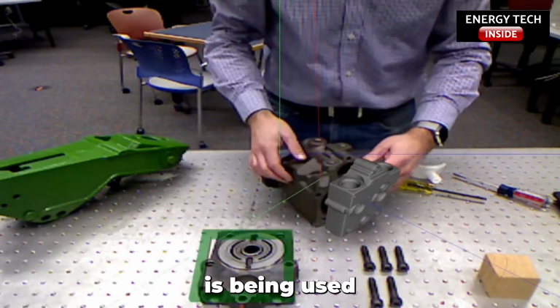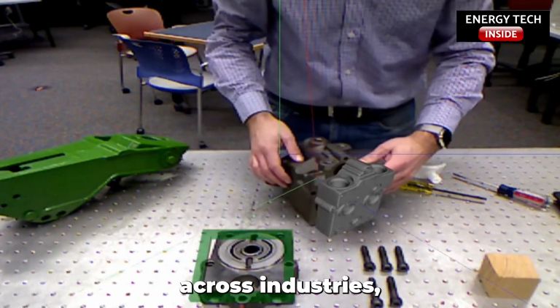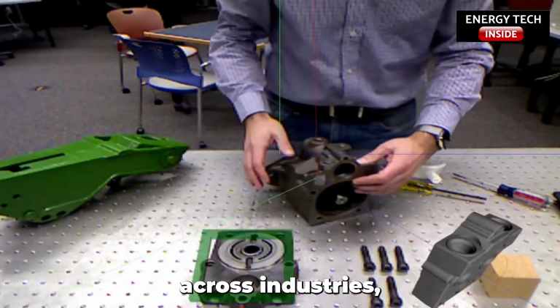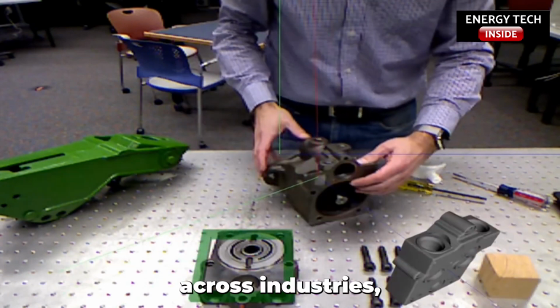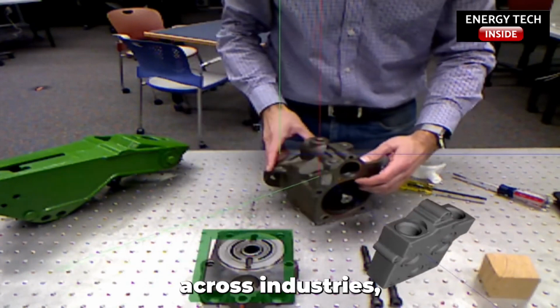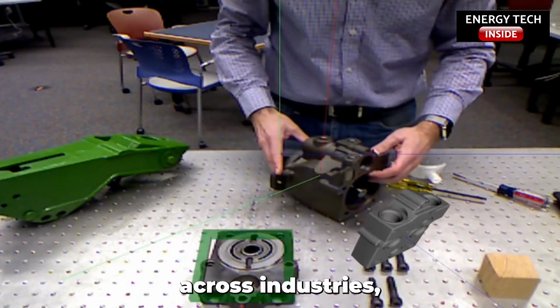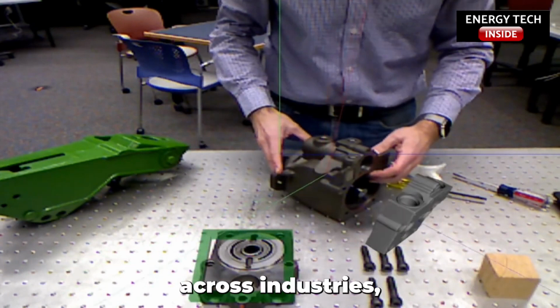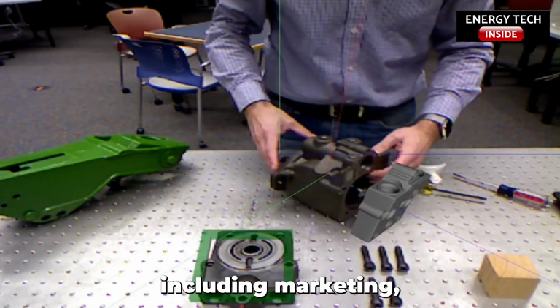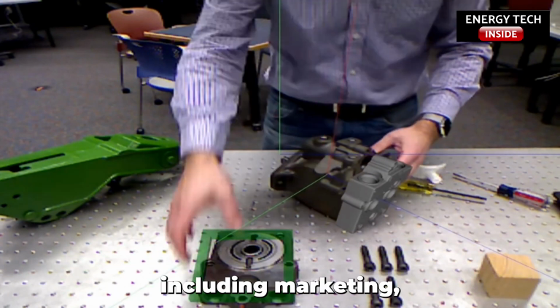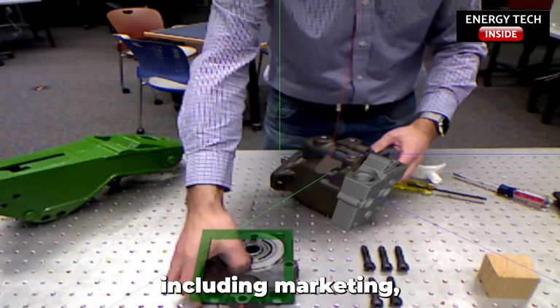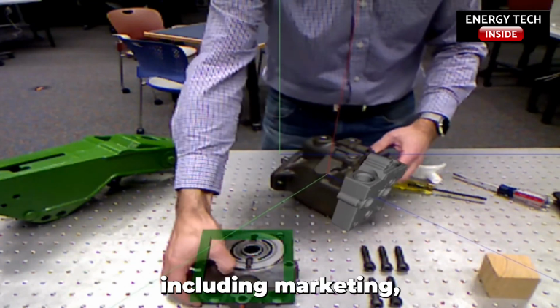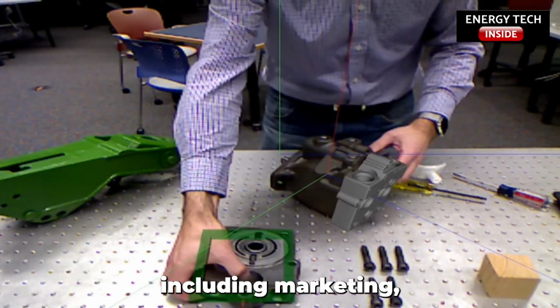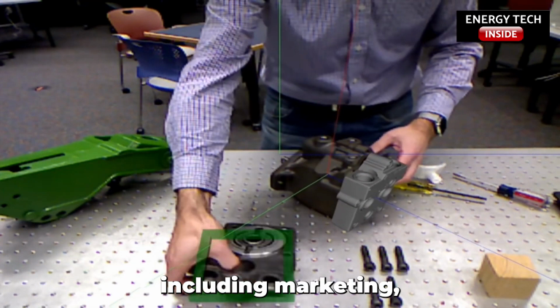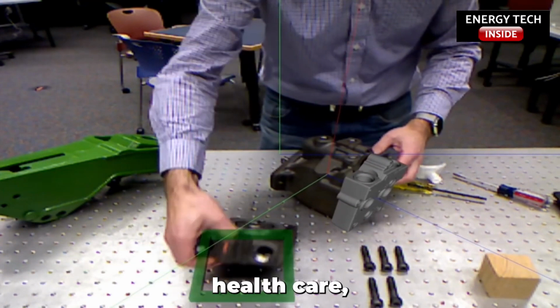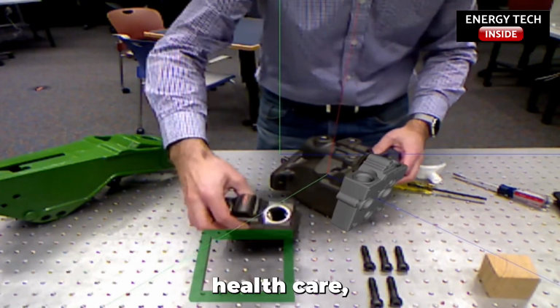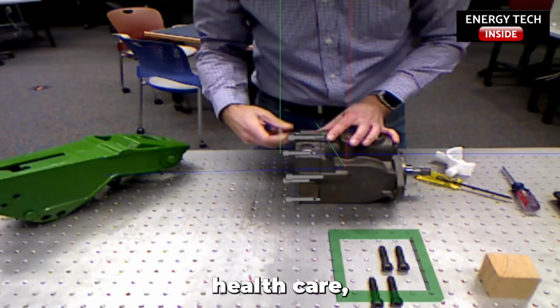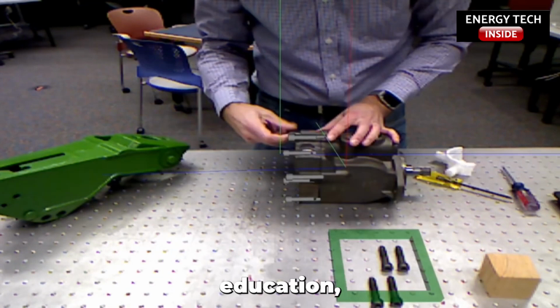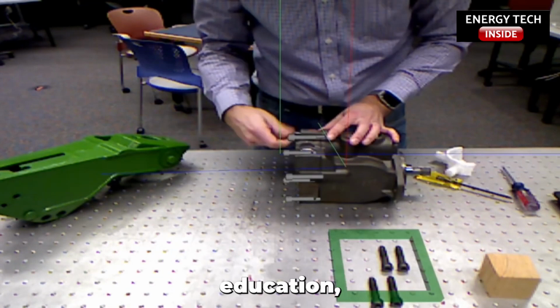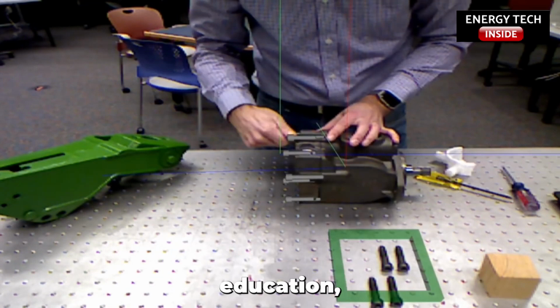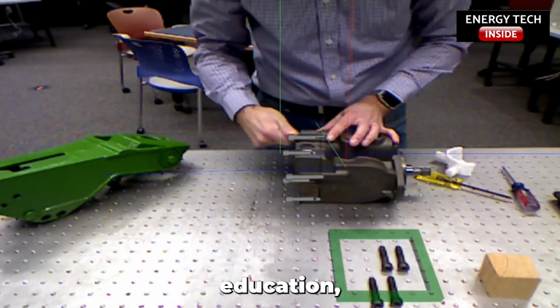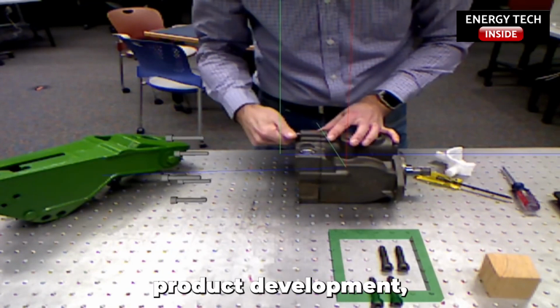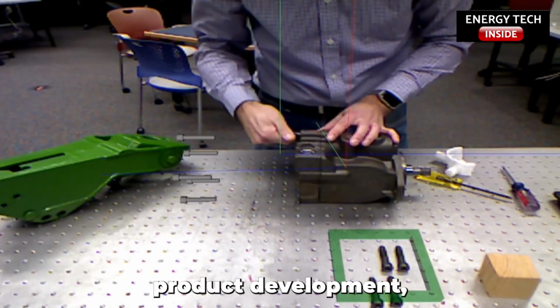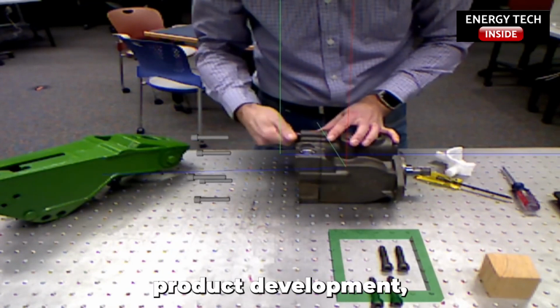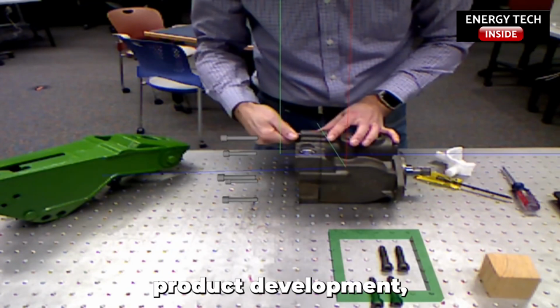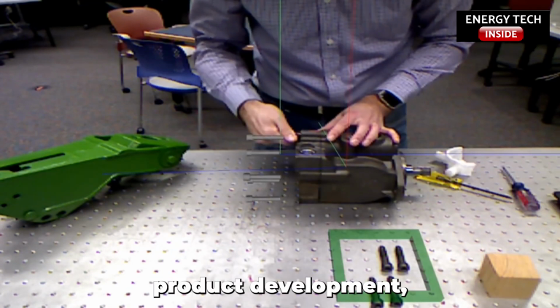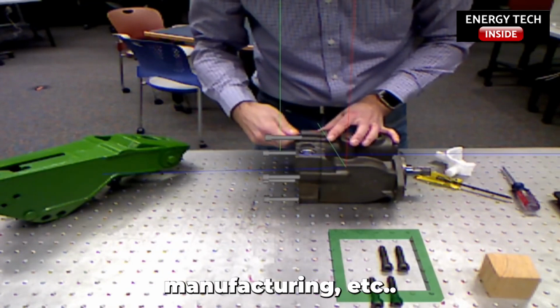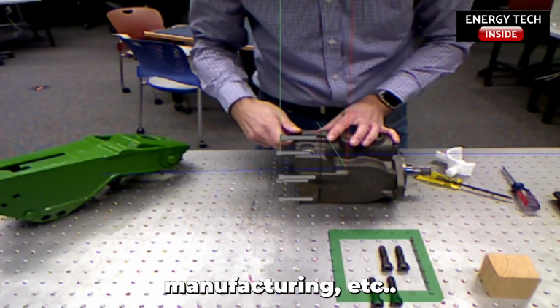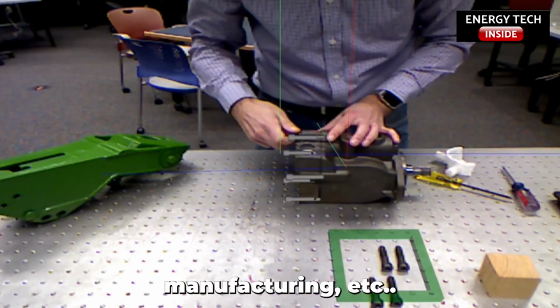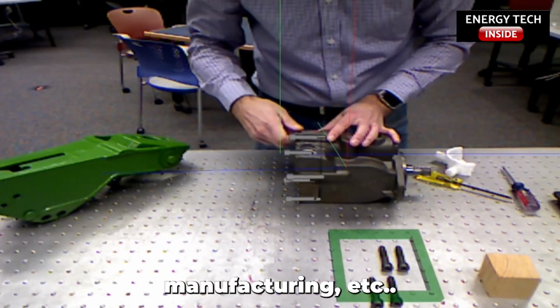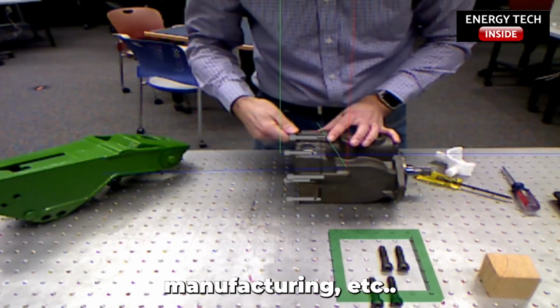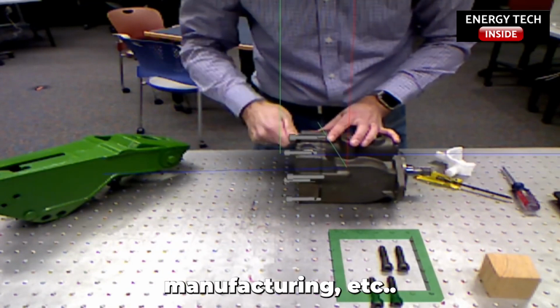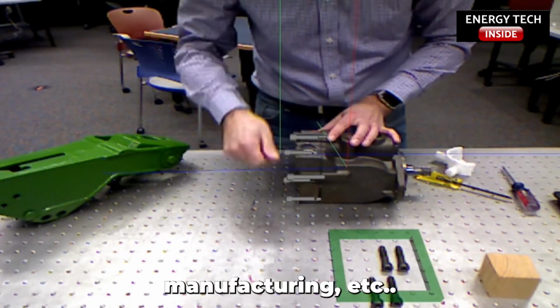The technology is being used across industries, including marketing, healthcare, education, product development, manufacturing, and more.